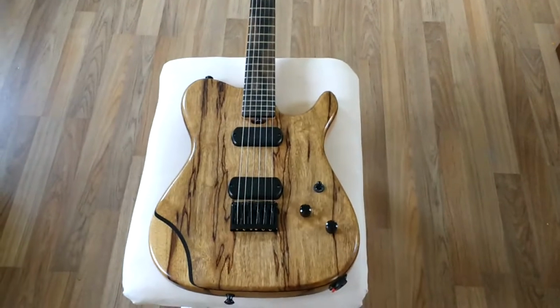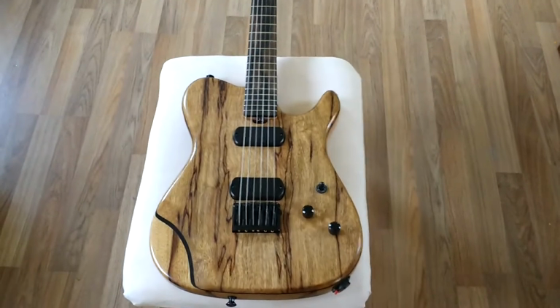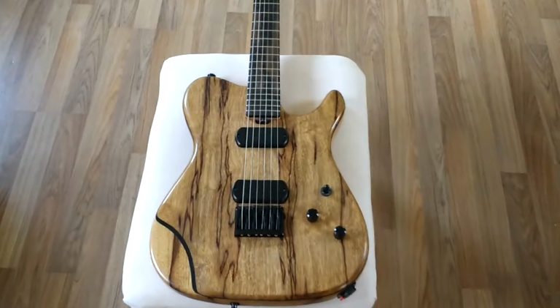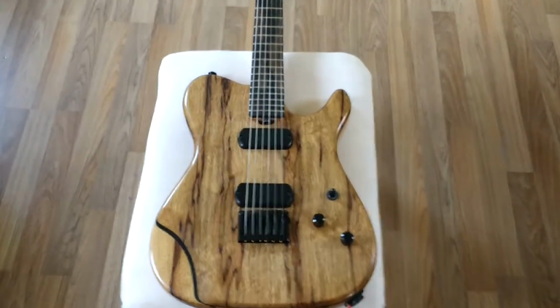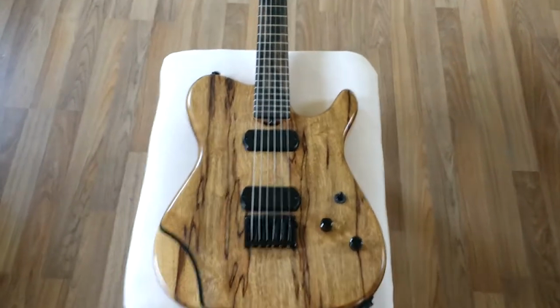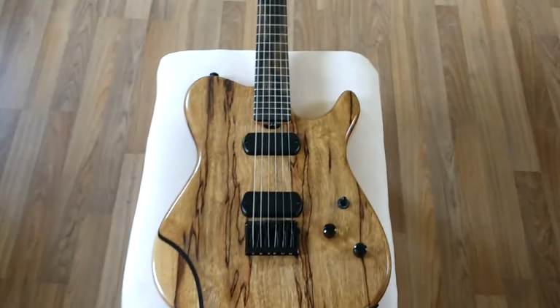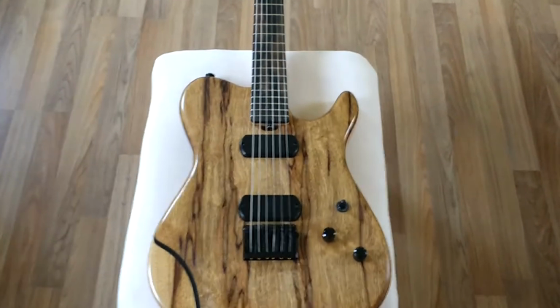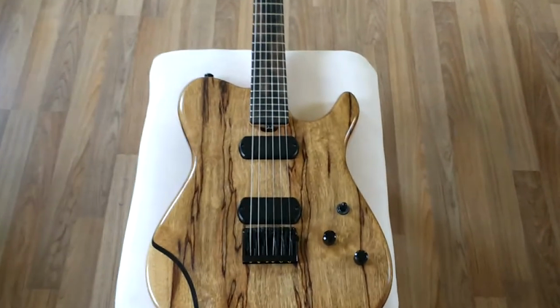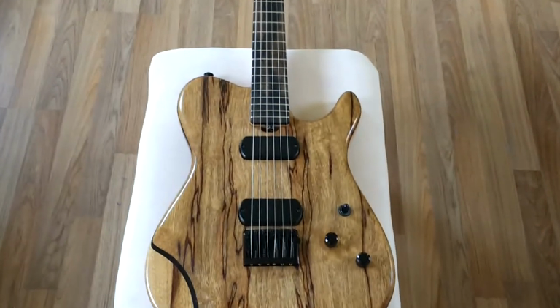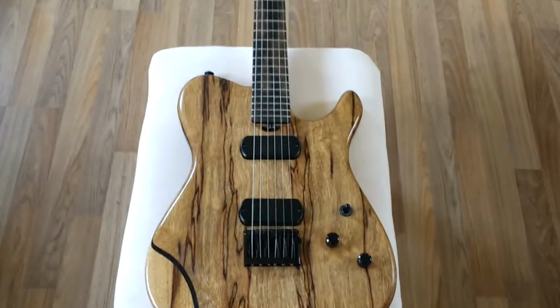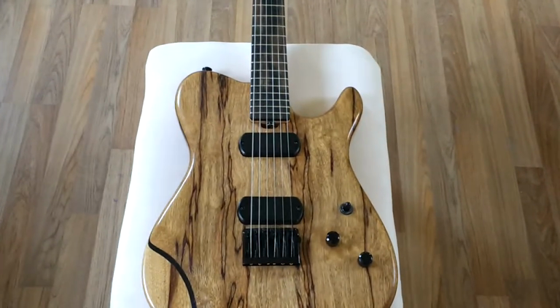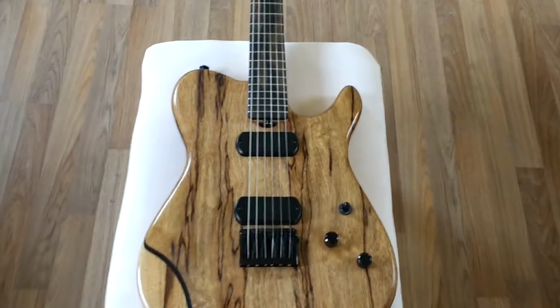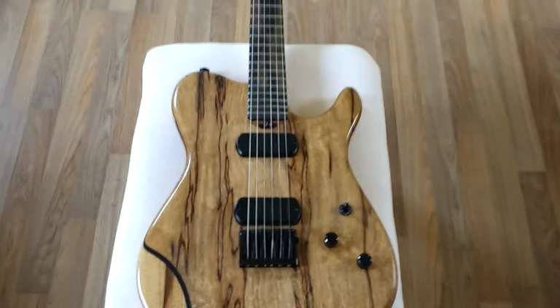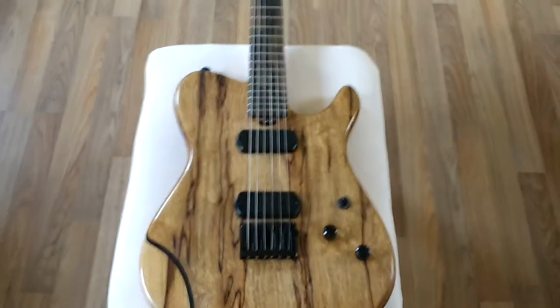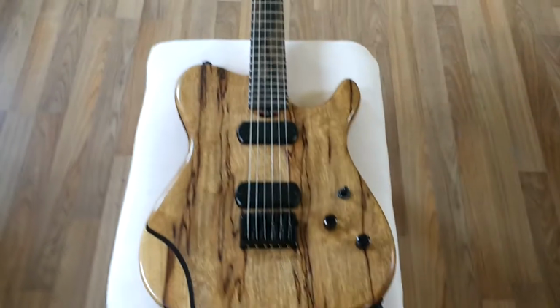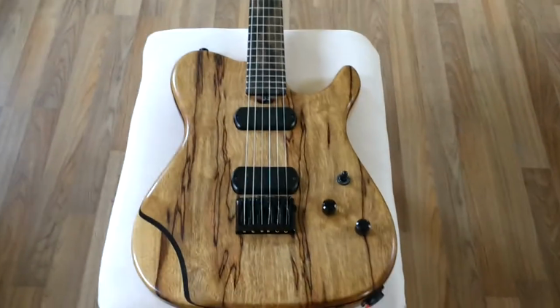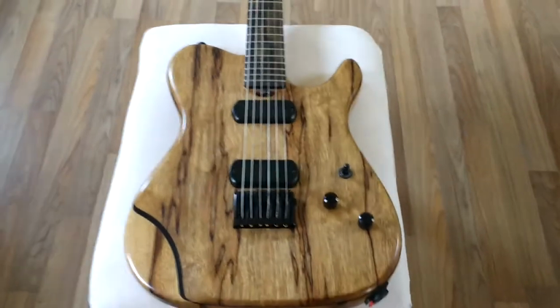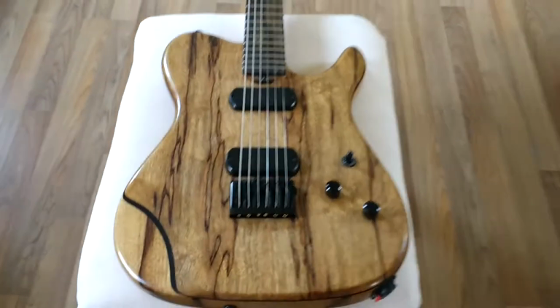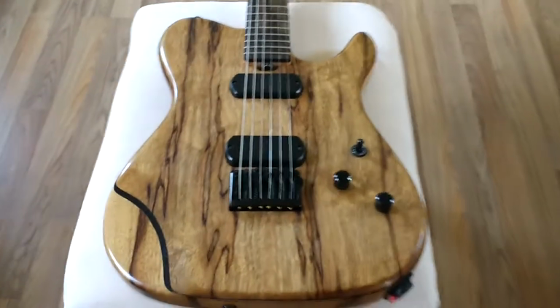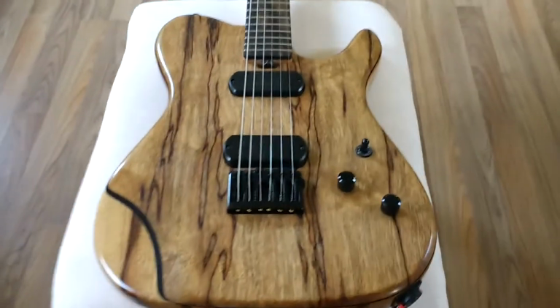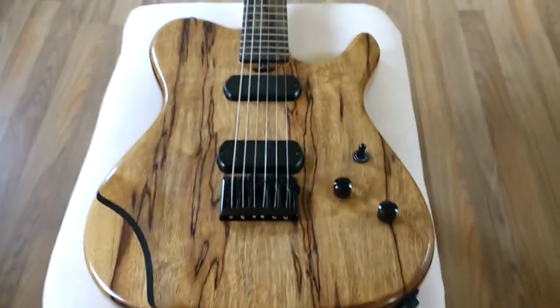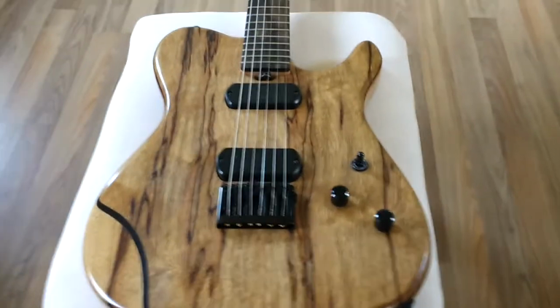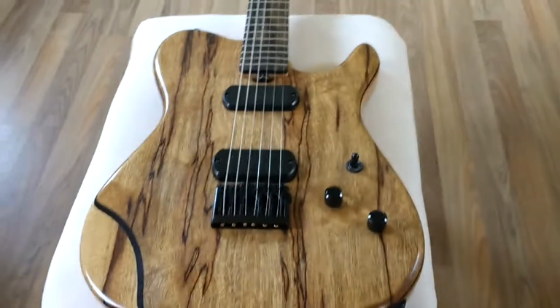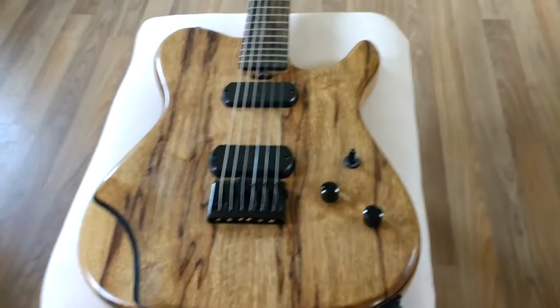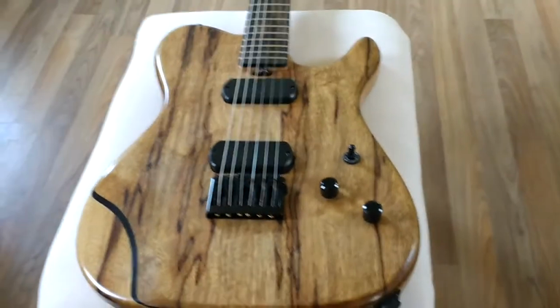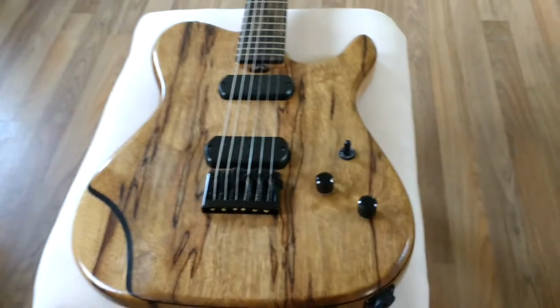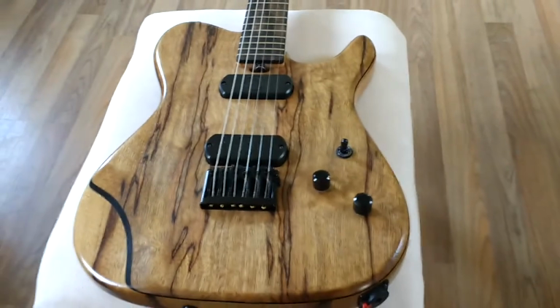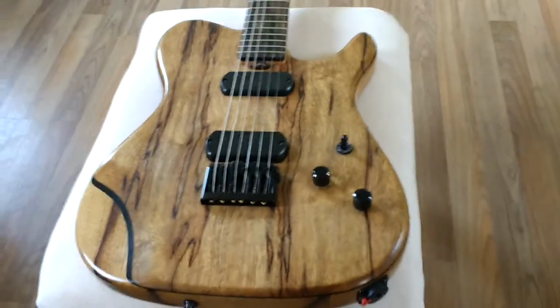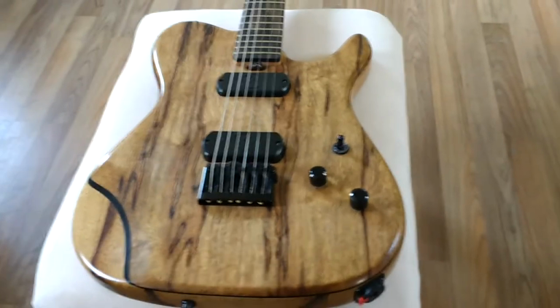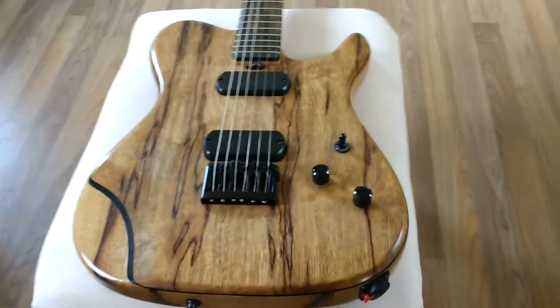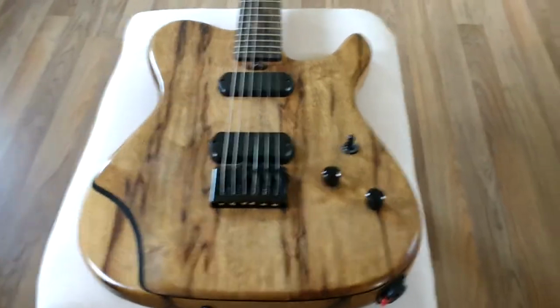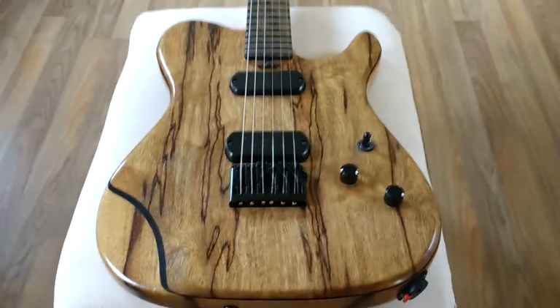As you can see, it's a lovely, lovely top — a black limba, I believe.